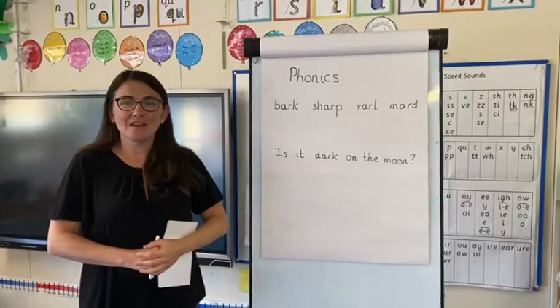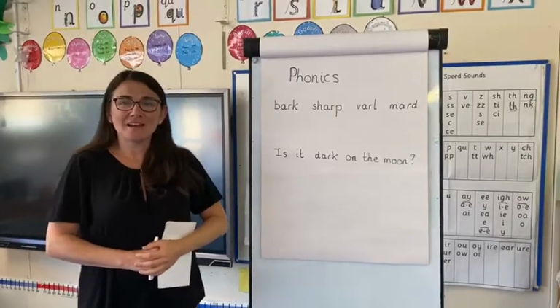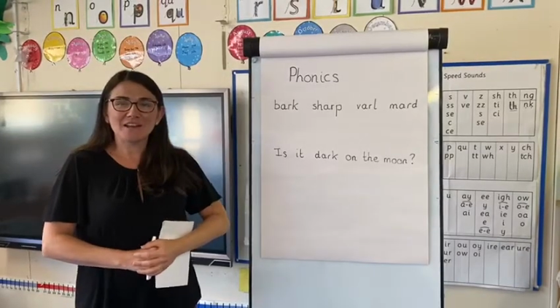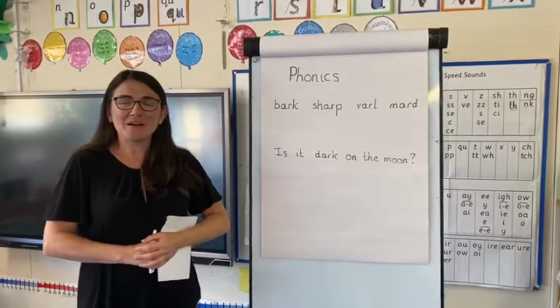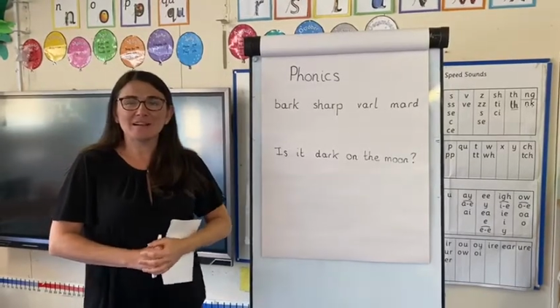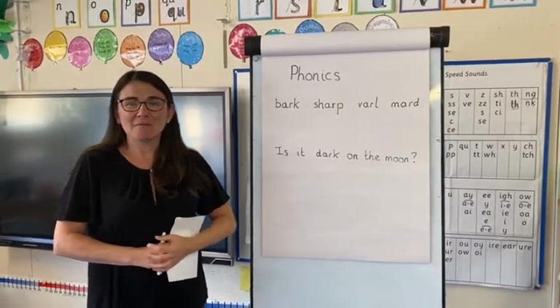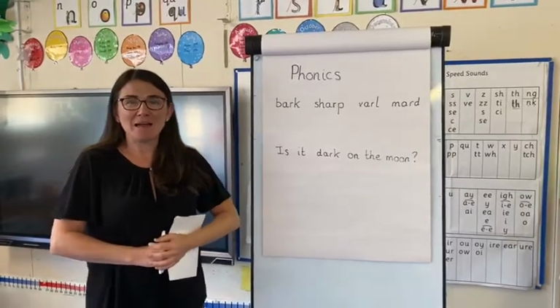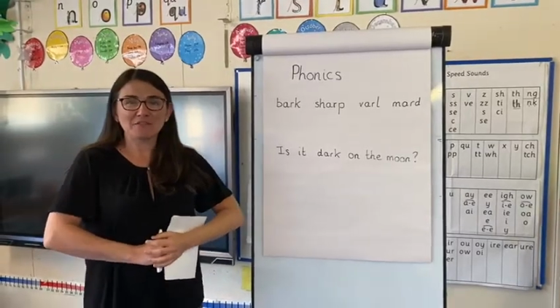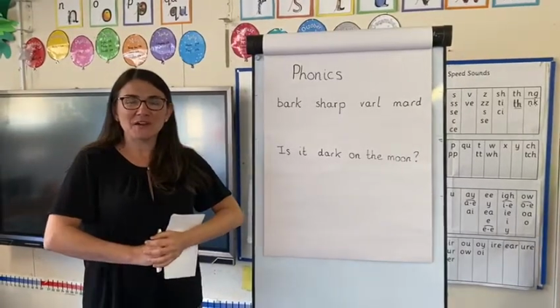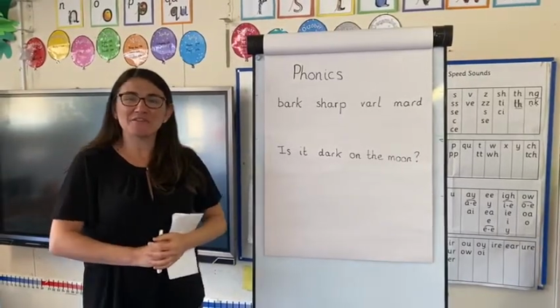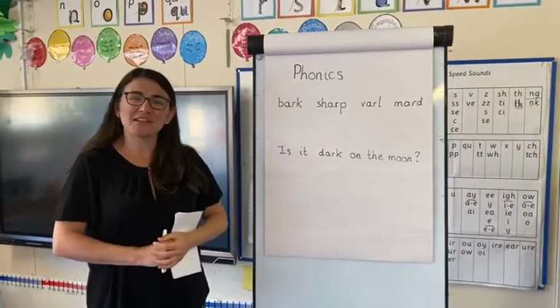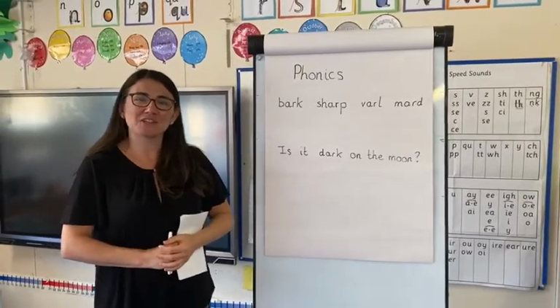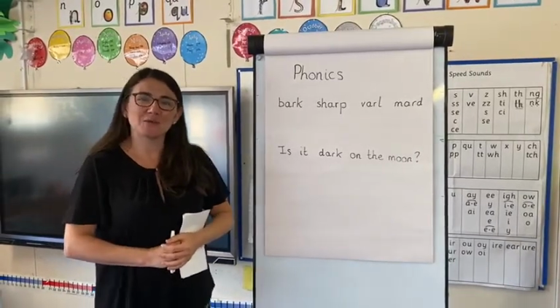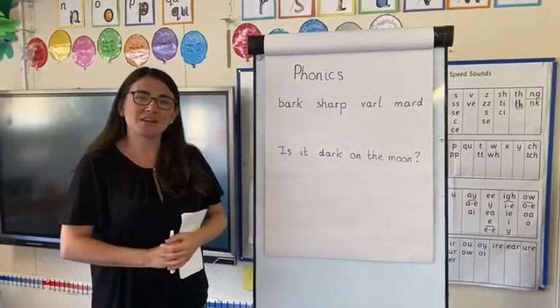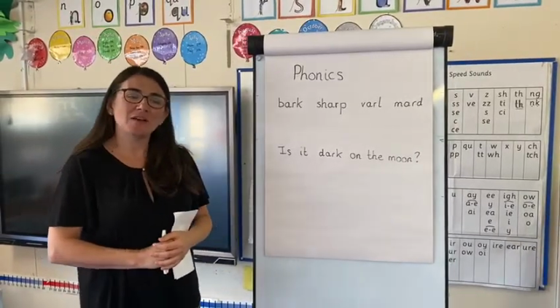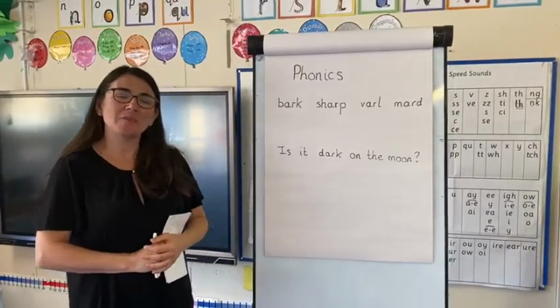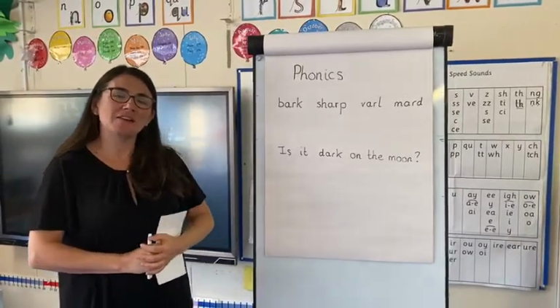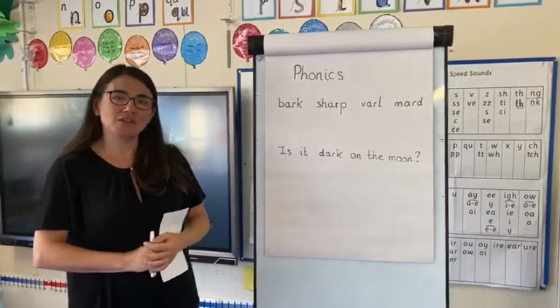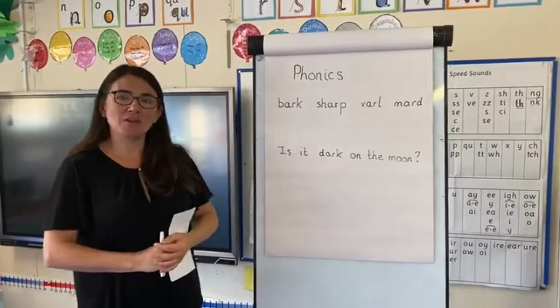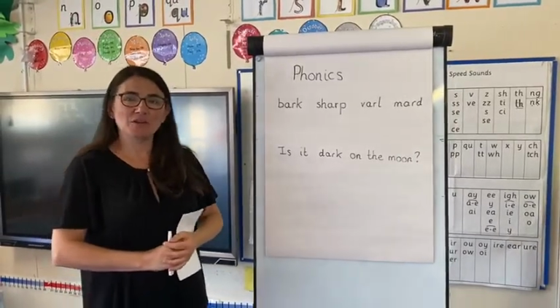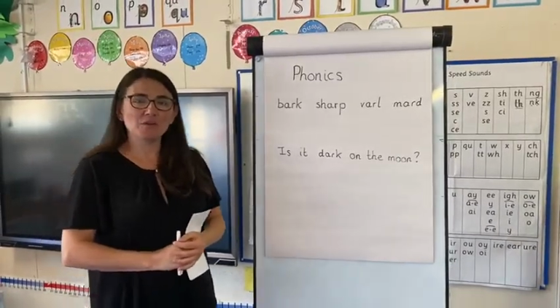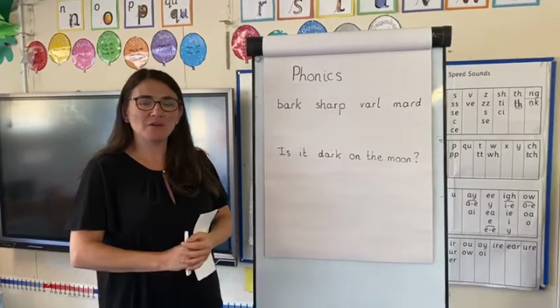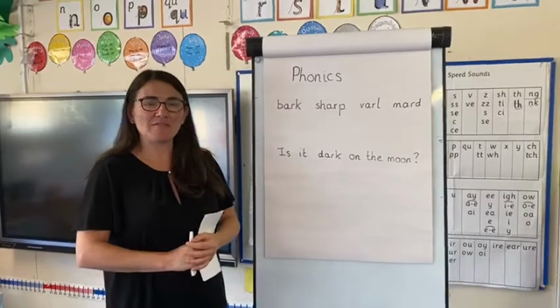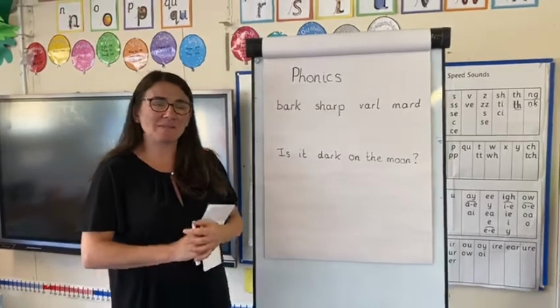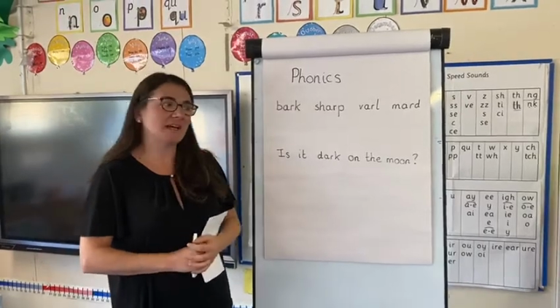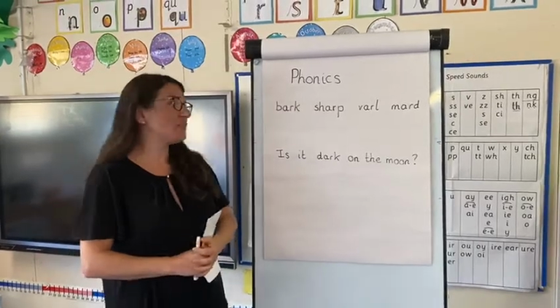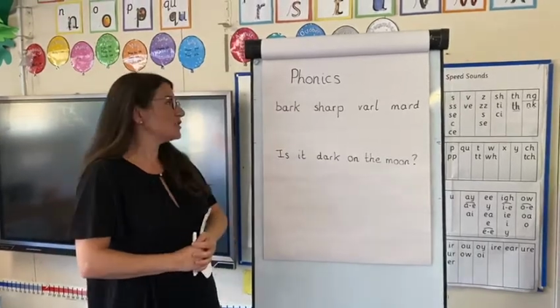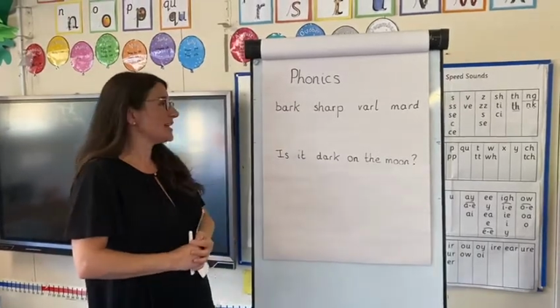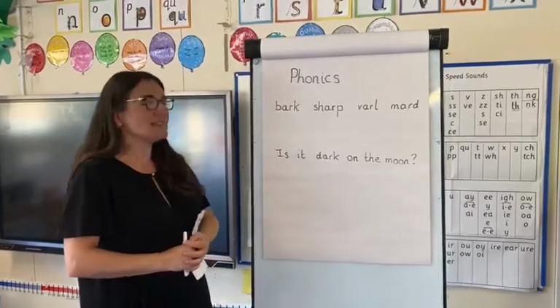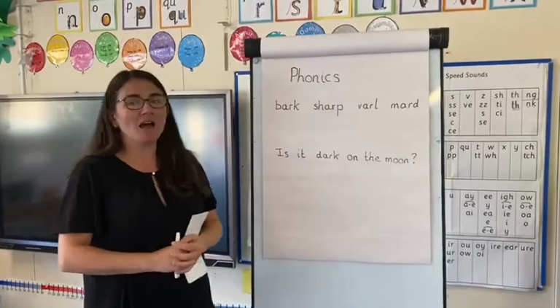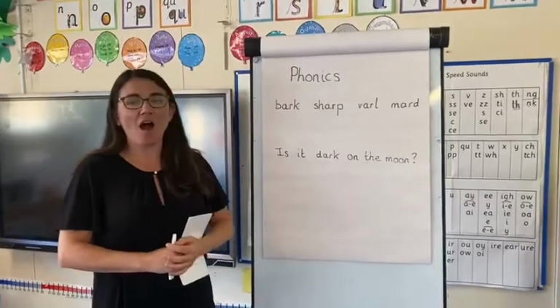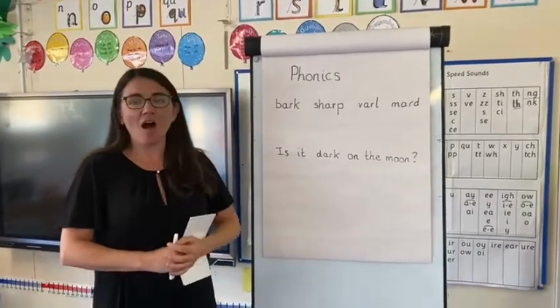Hello, Year One. I'm back to do another phonics session with you. We're going to do a new grapheme today, which is AR.